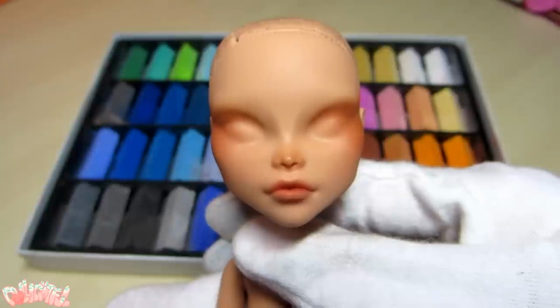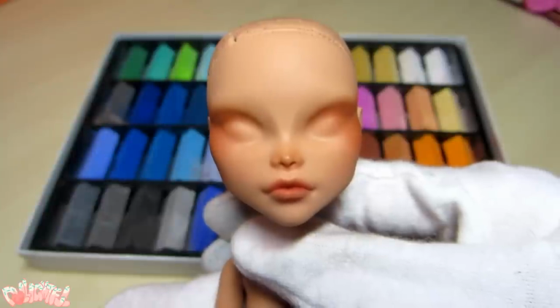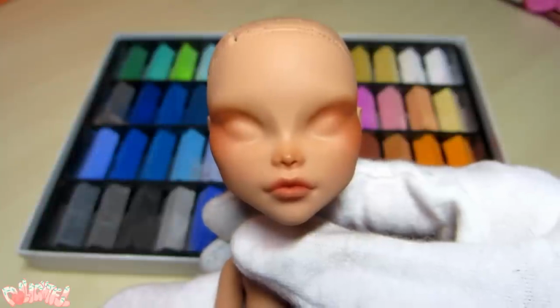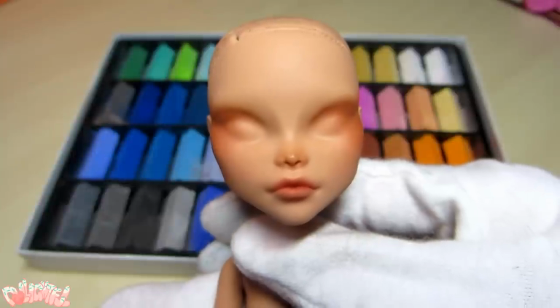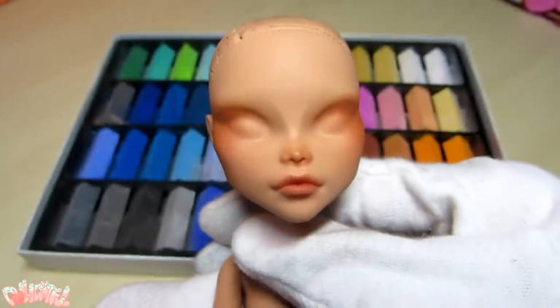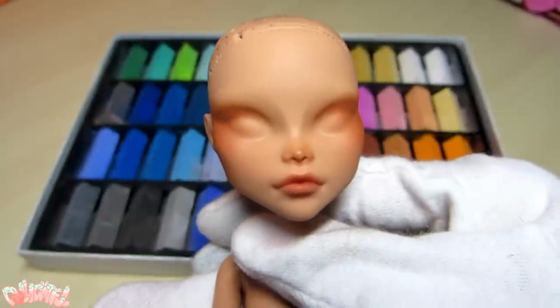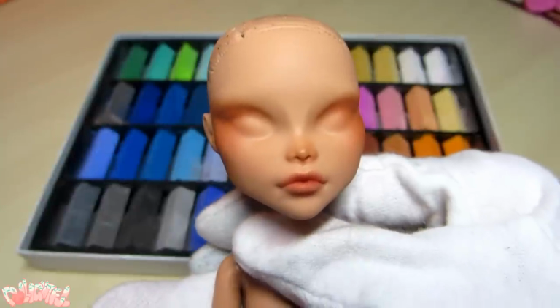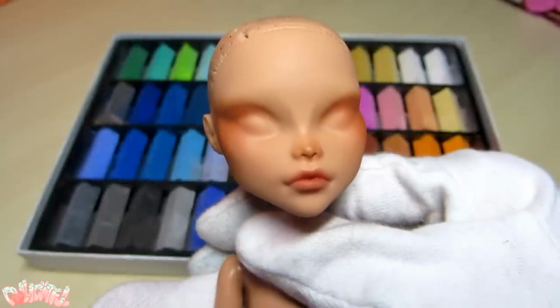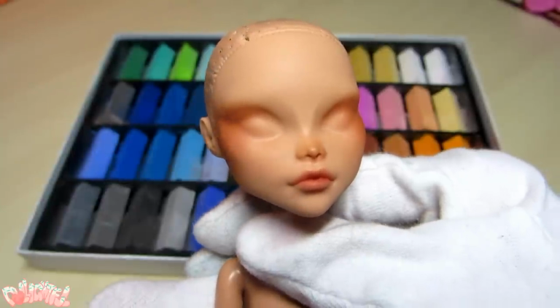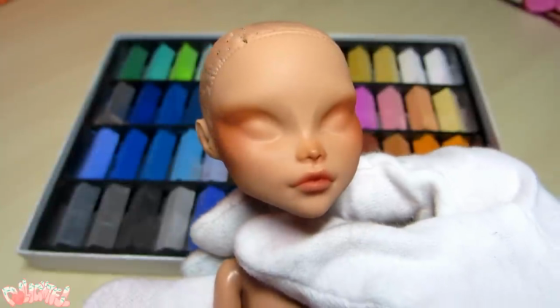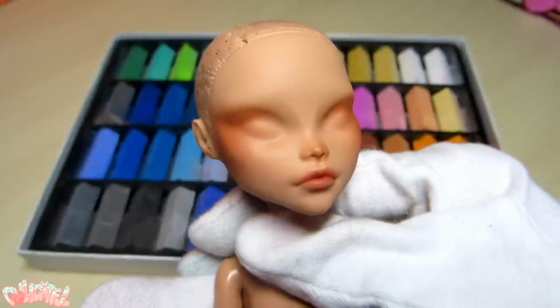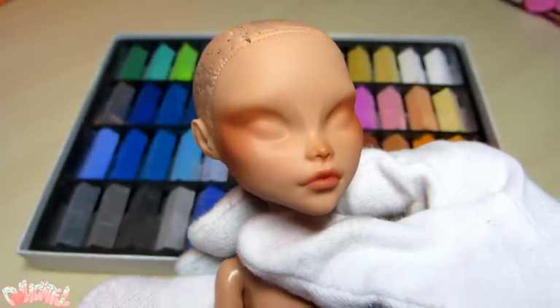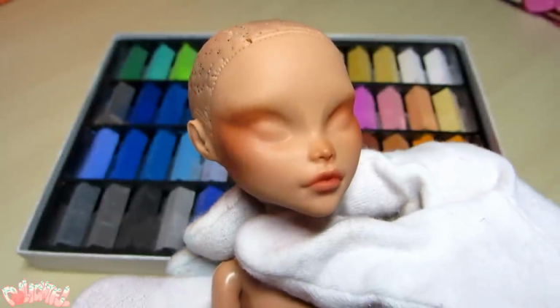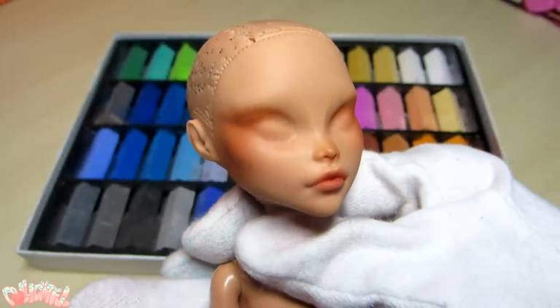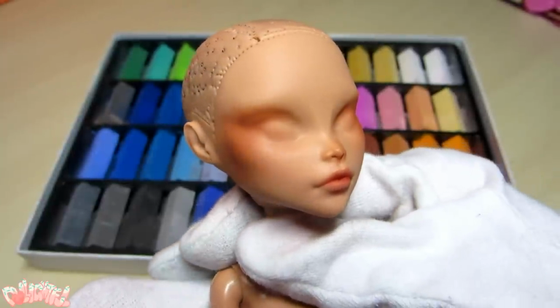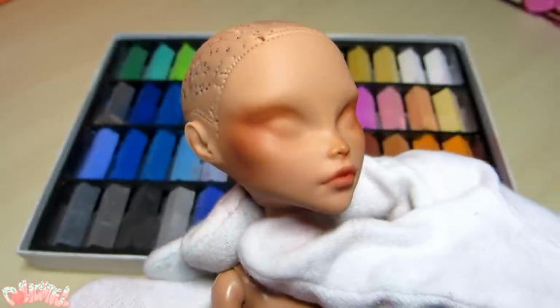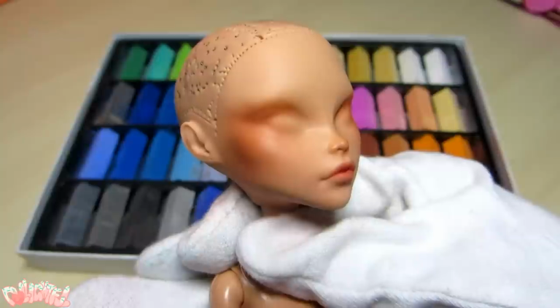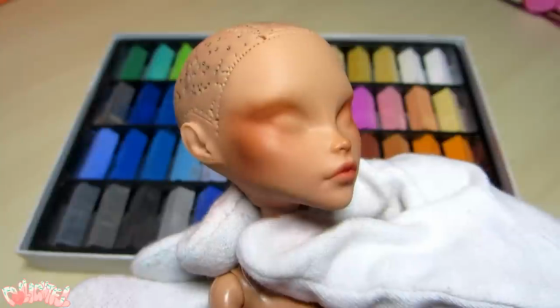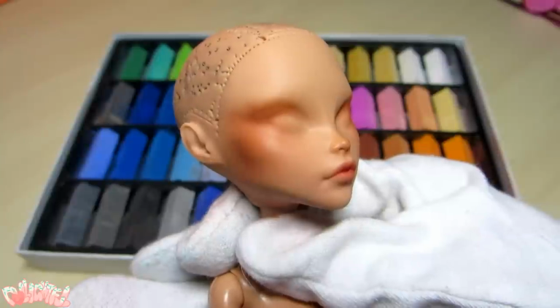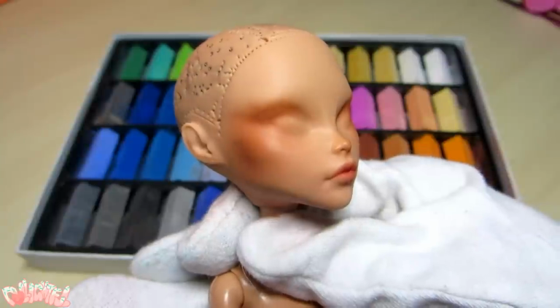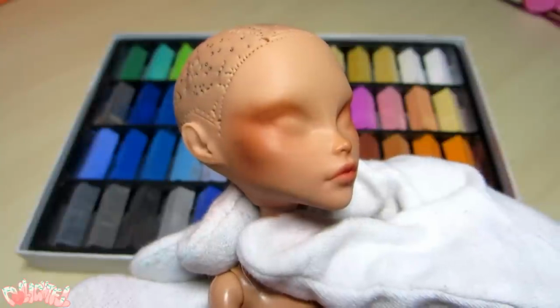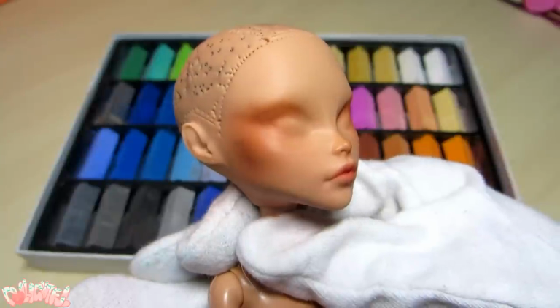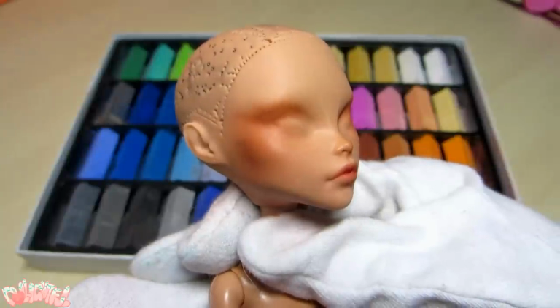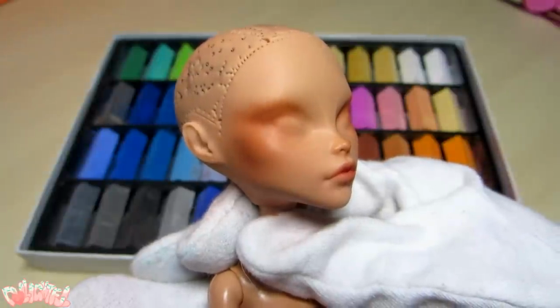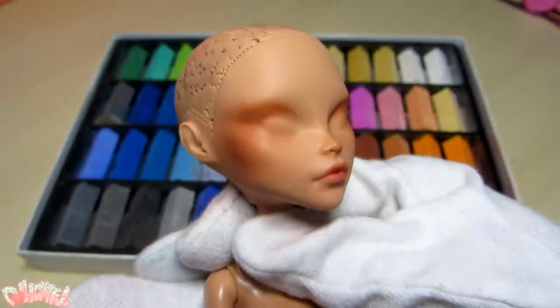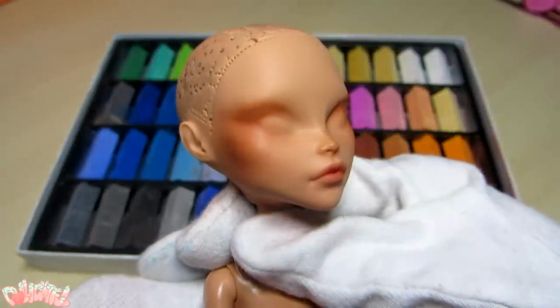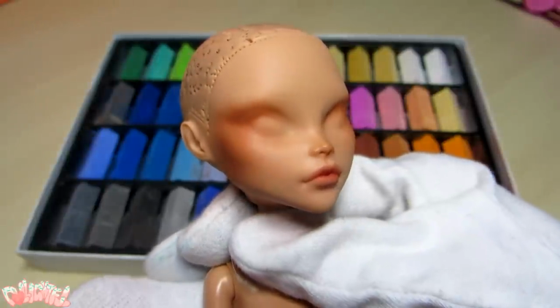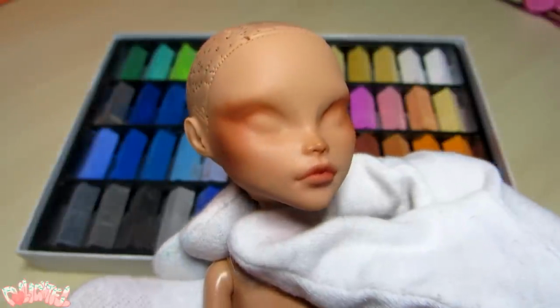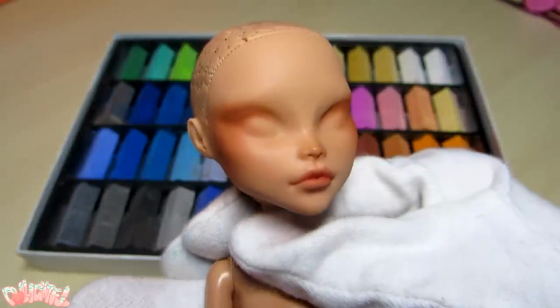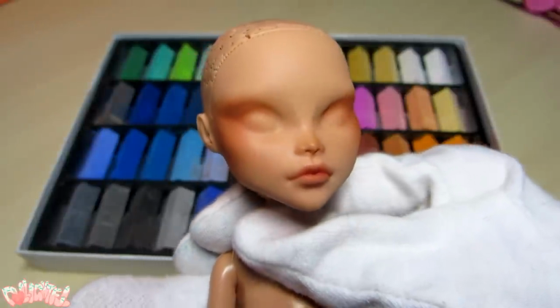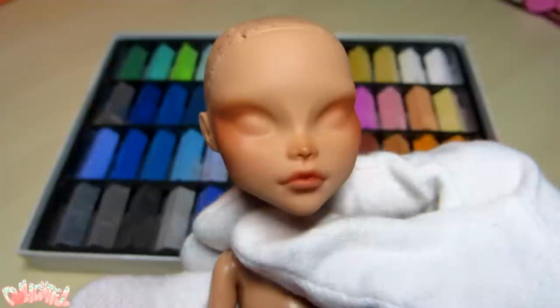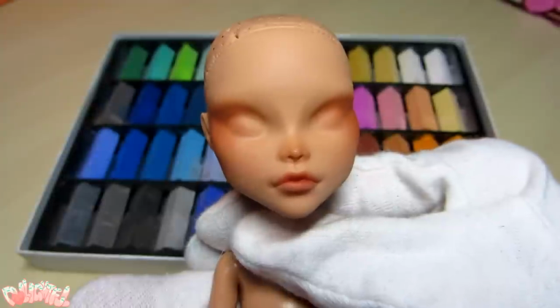Here she is blushed! Although I don't show it, I'm going to spray her again to set the blush in place. I don't want to have to patch it later if I mess up.